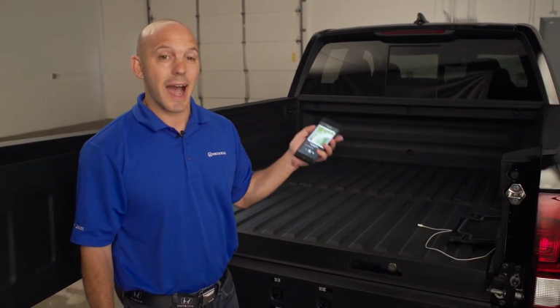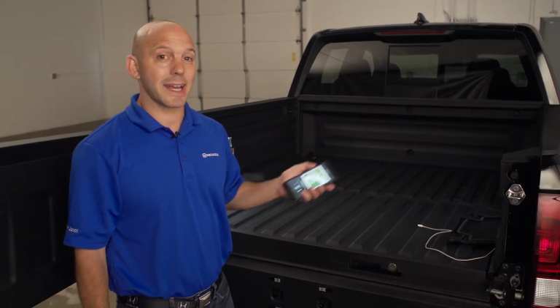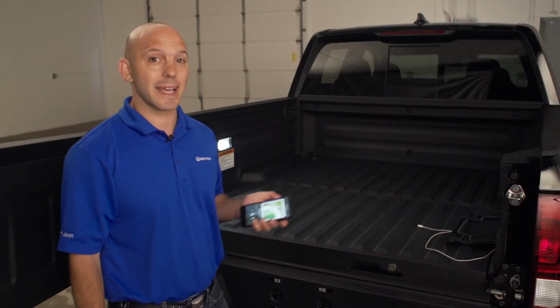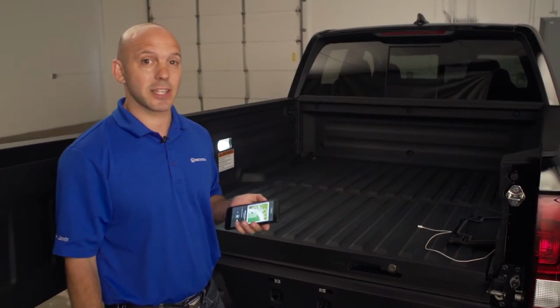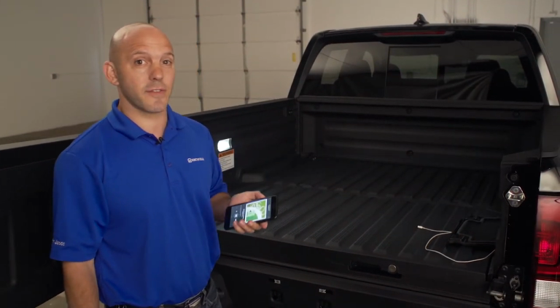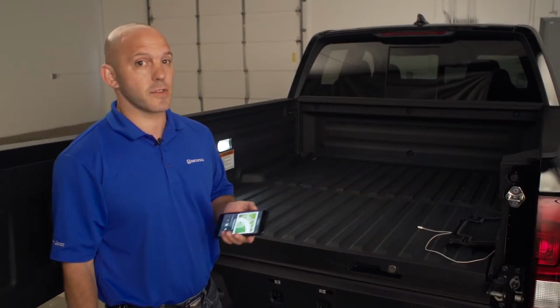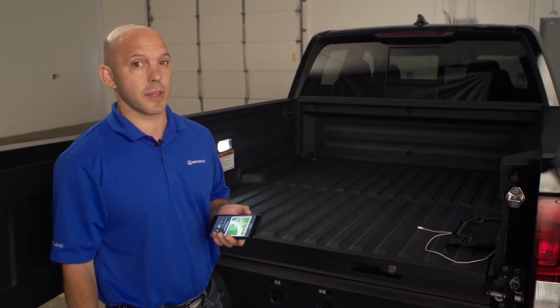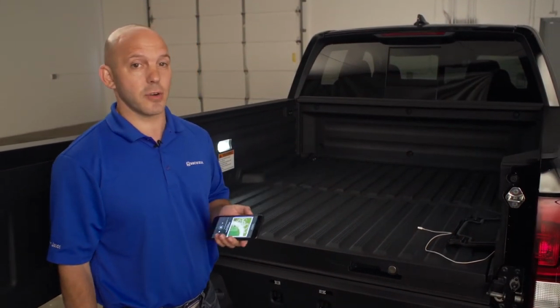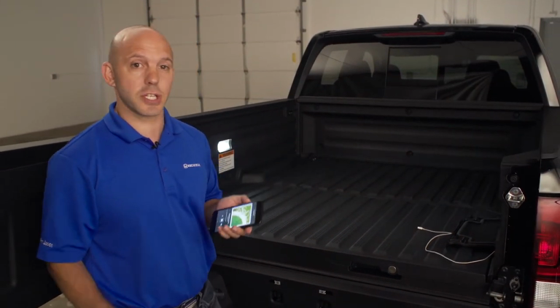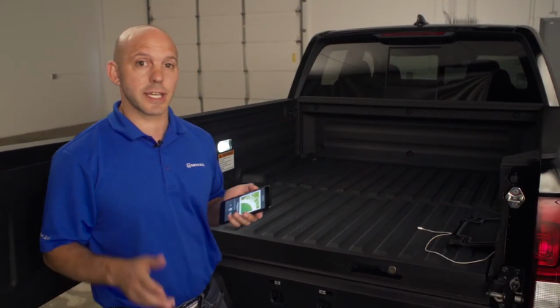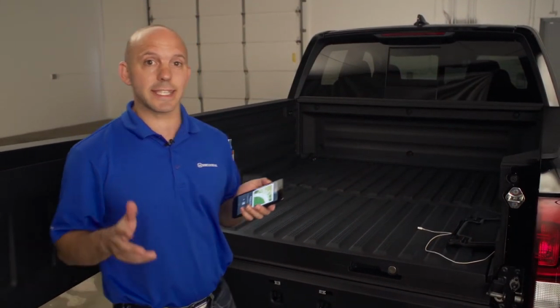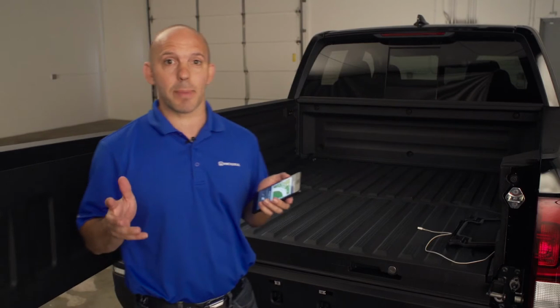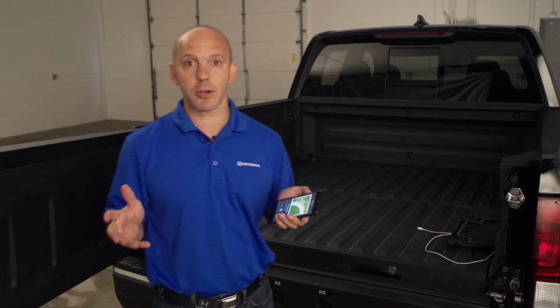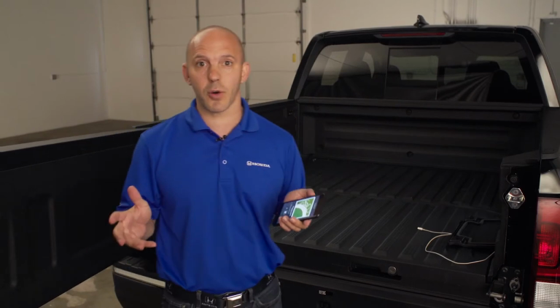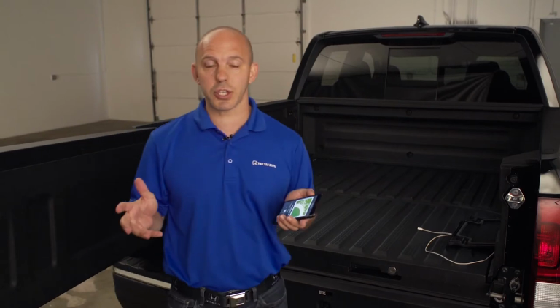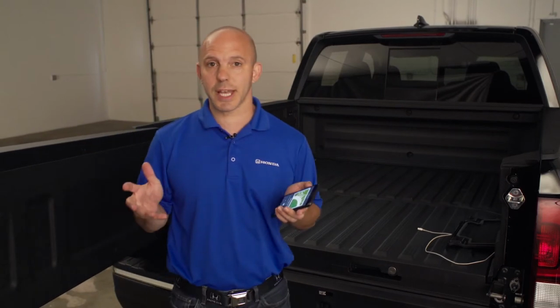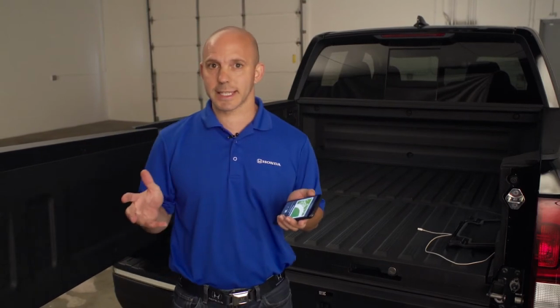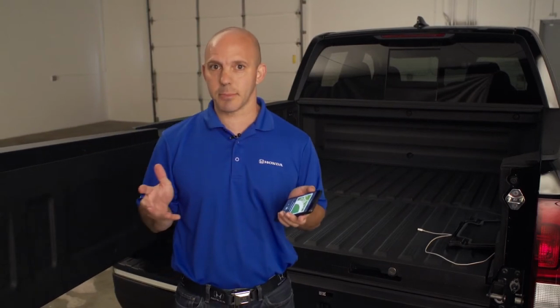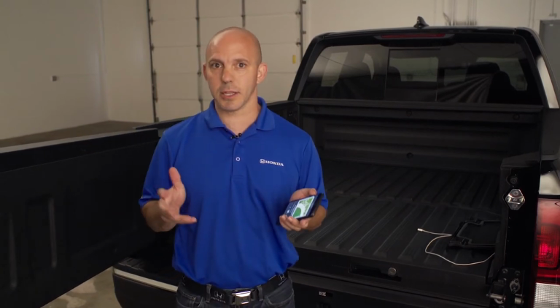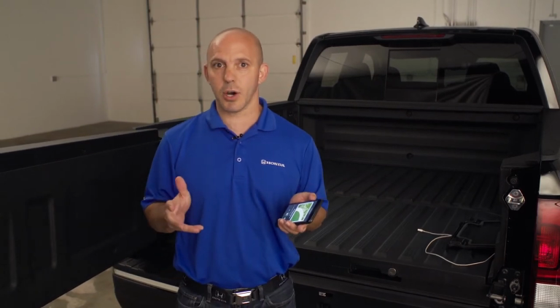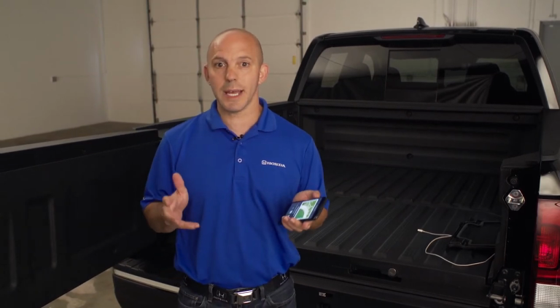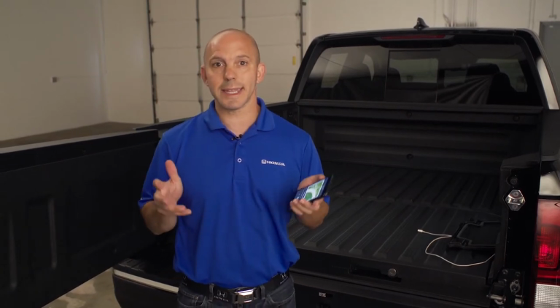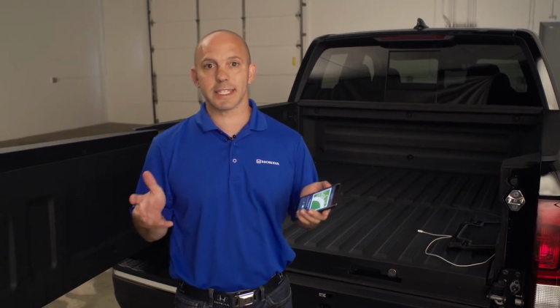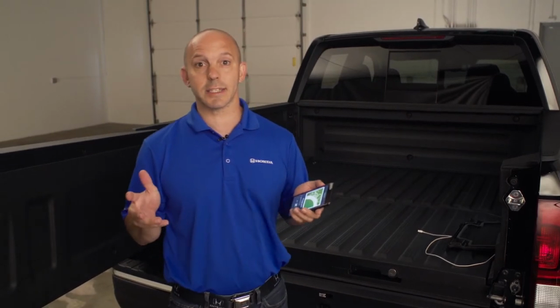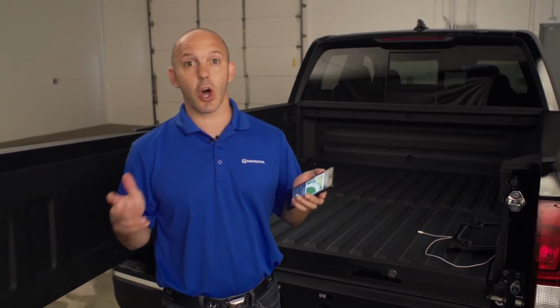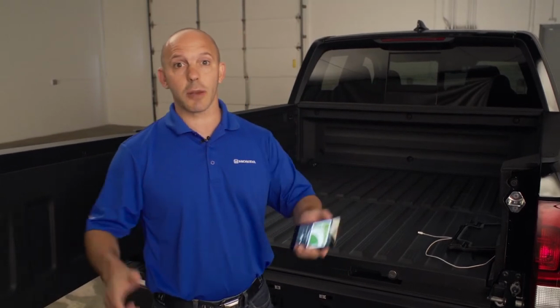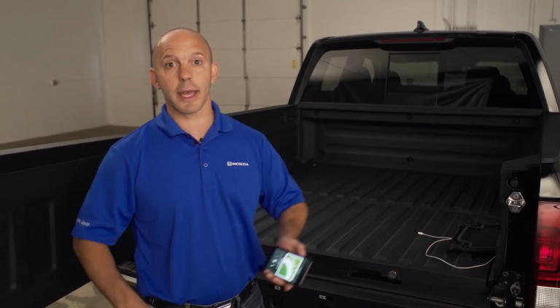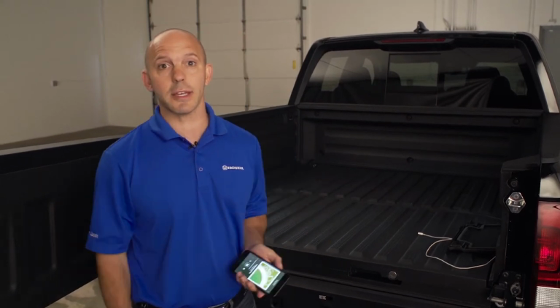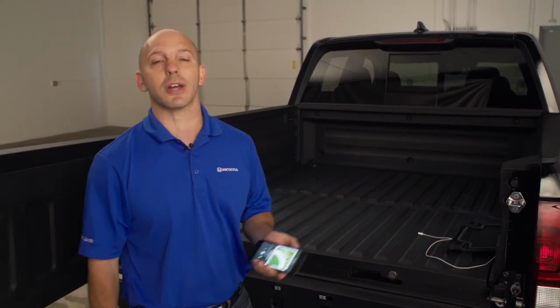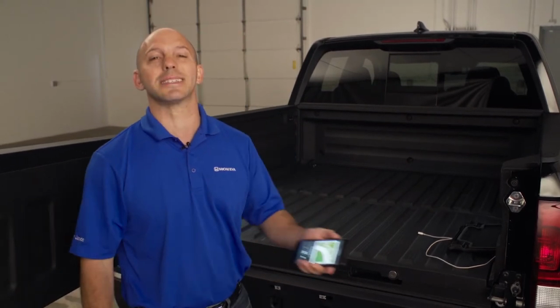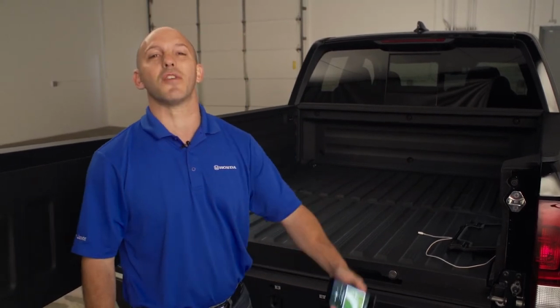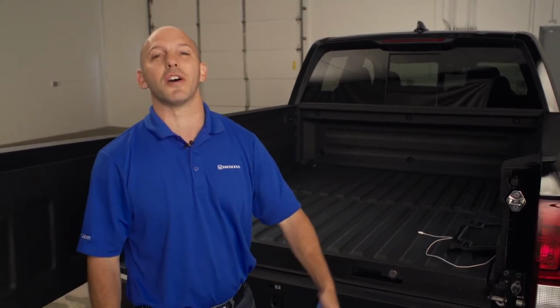Honda has thought of everything though. Just in case the battery voltage gets a little bit low, the system will automatically shut itself off.